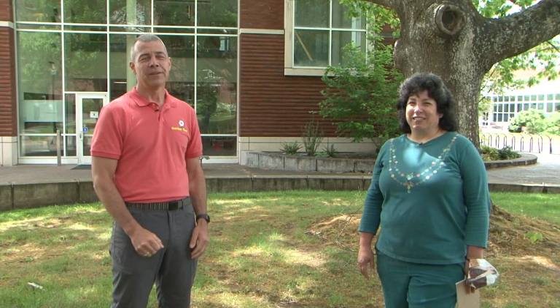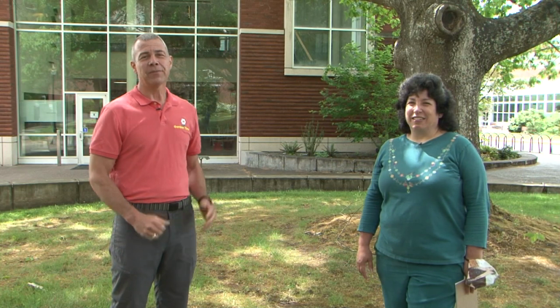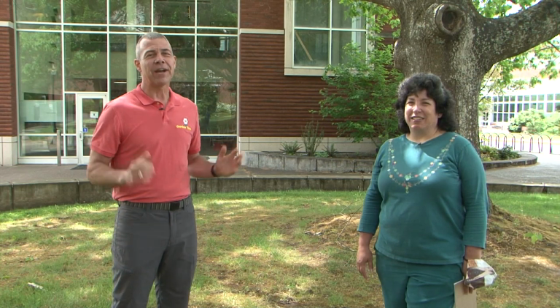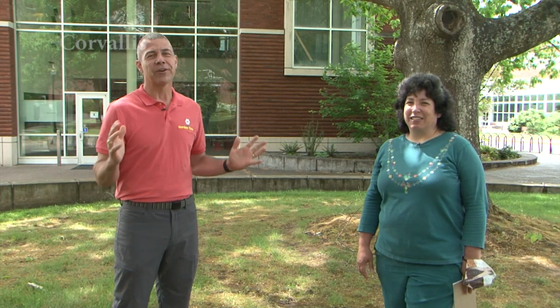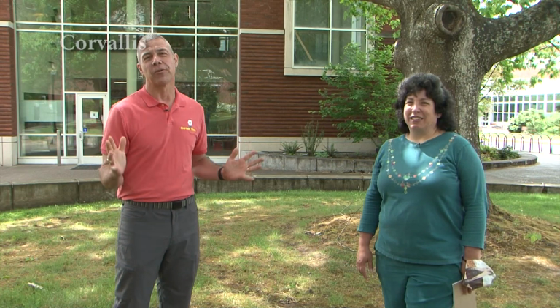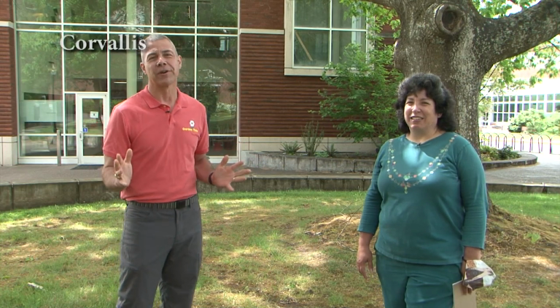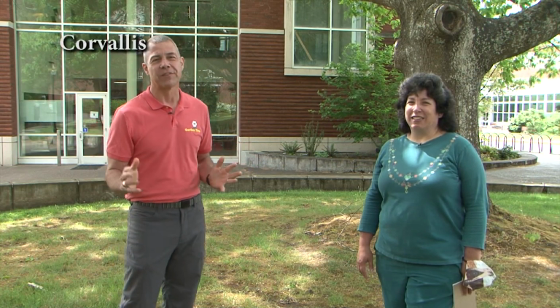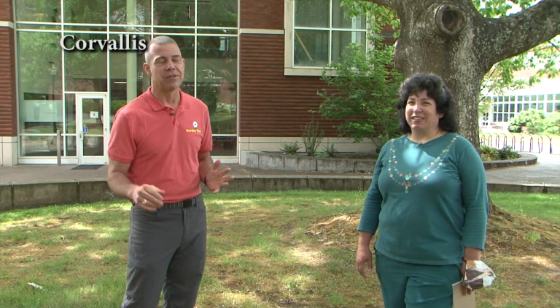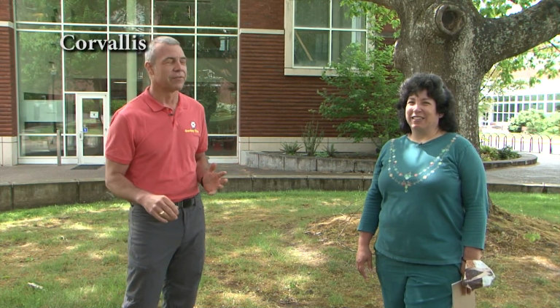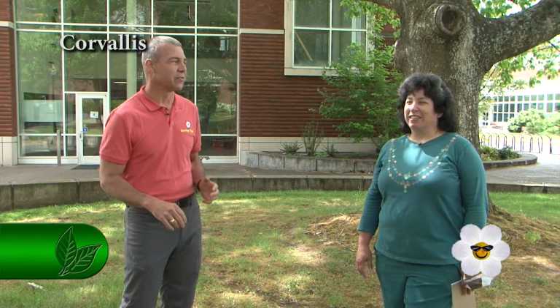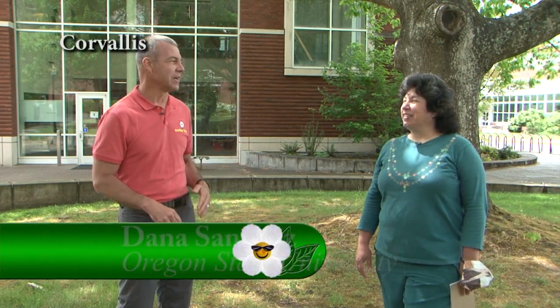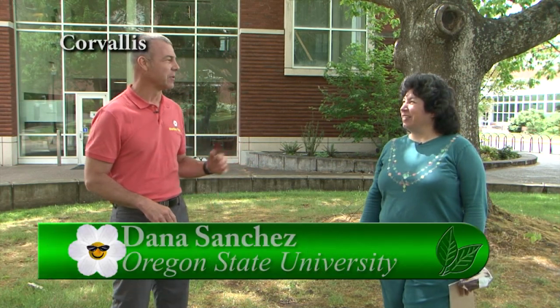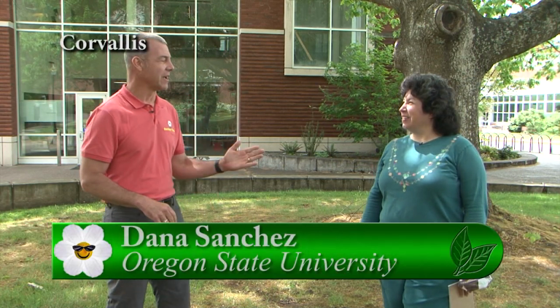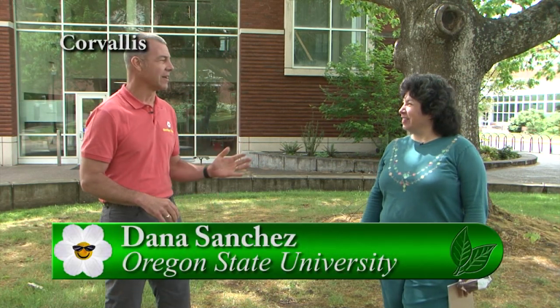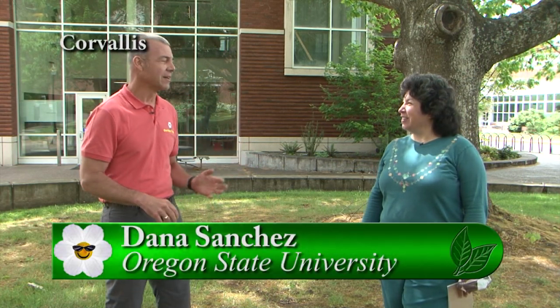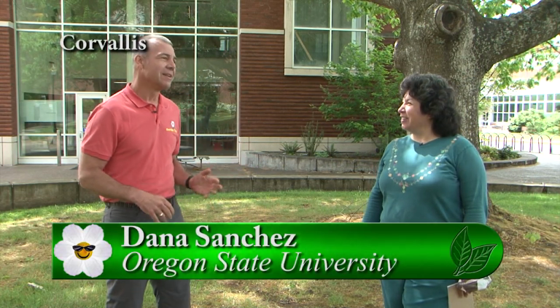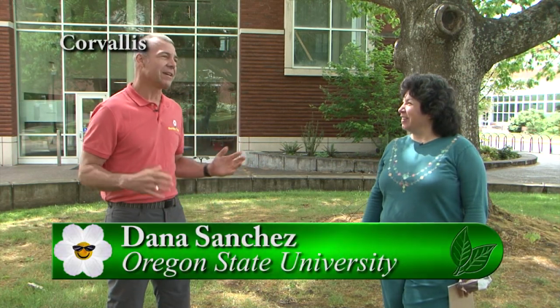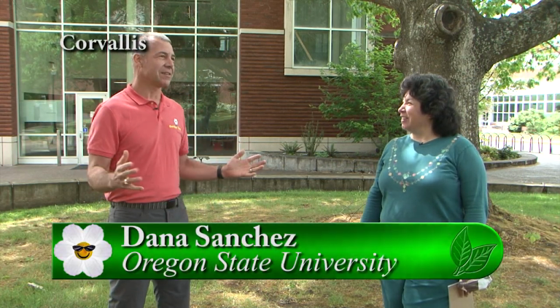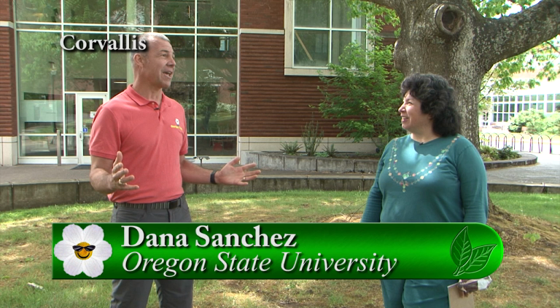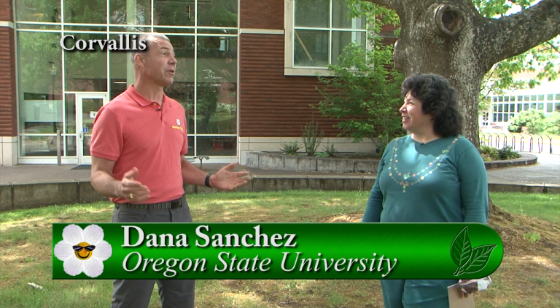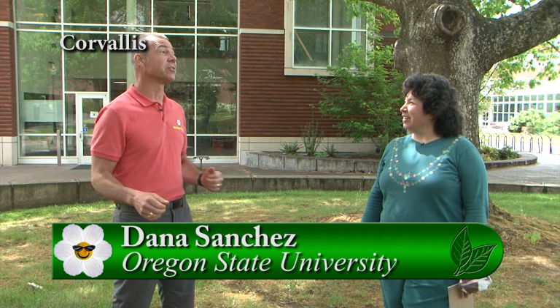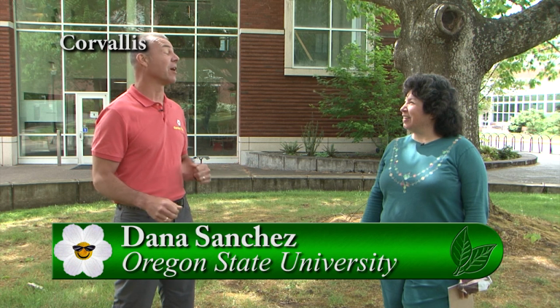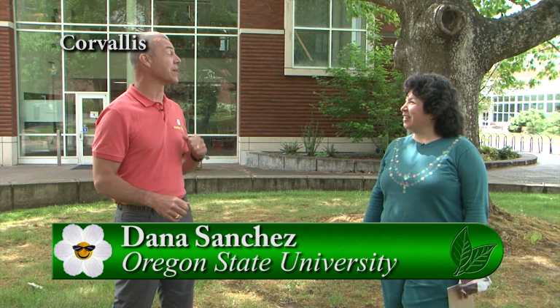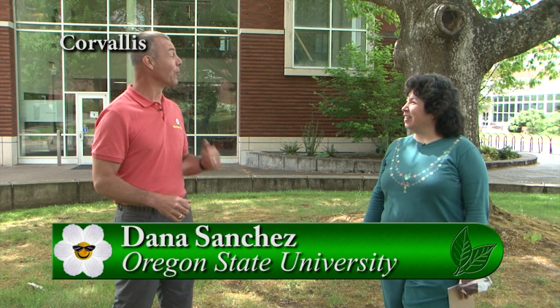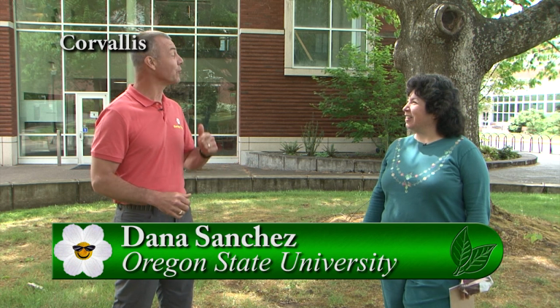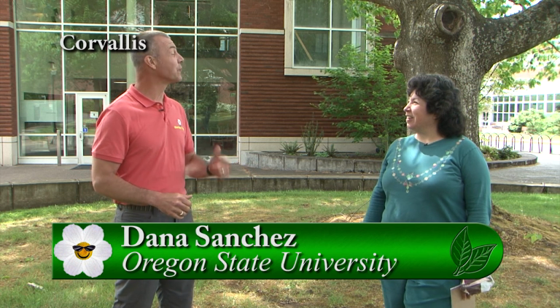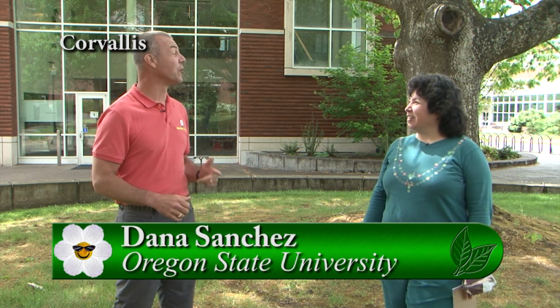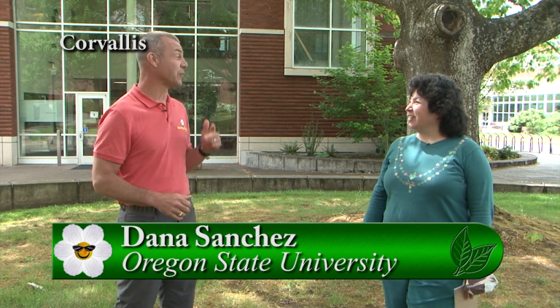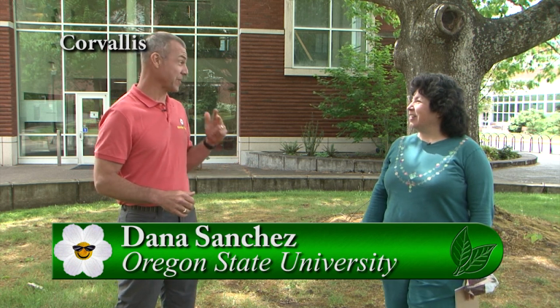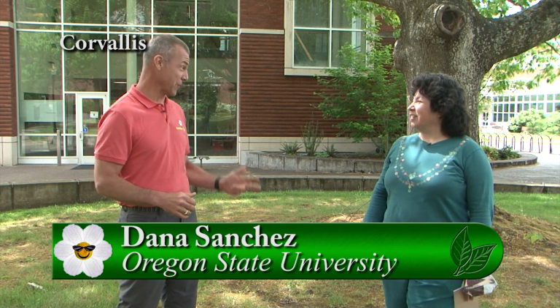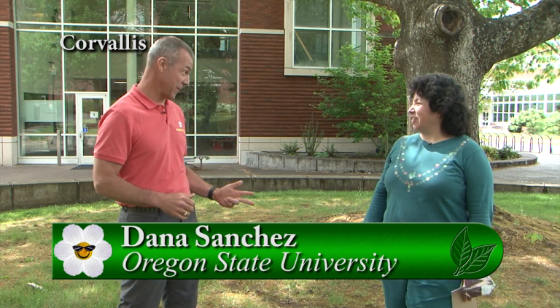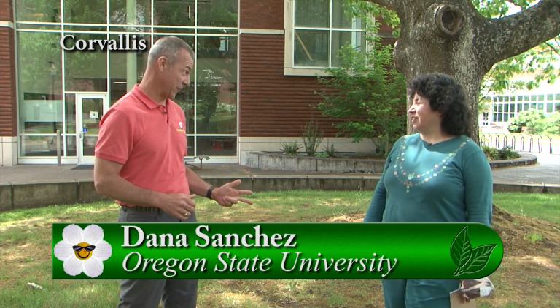We're down here at Oregon State University. I'm with Dana. Today we are talking moles, voles, and gophers.